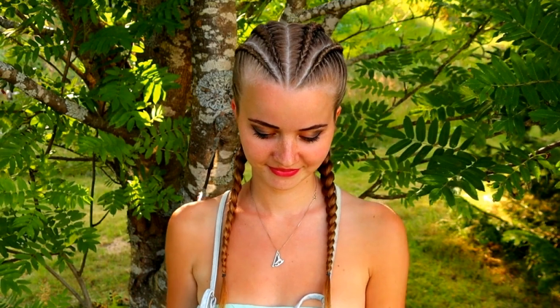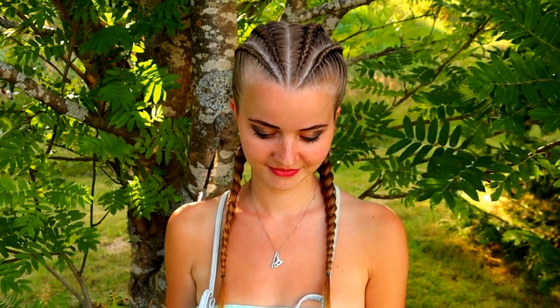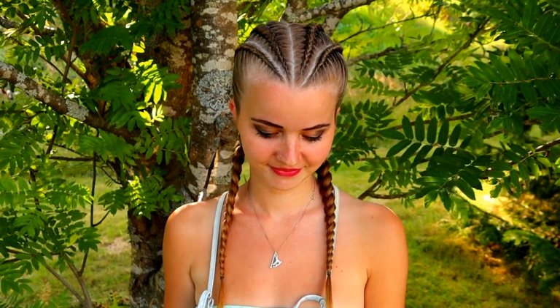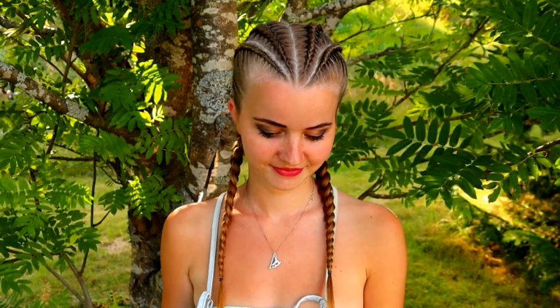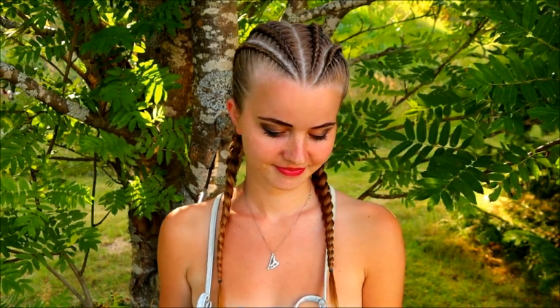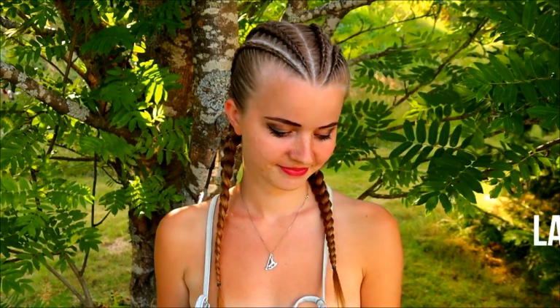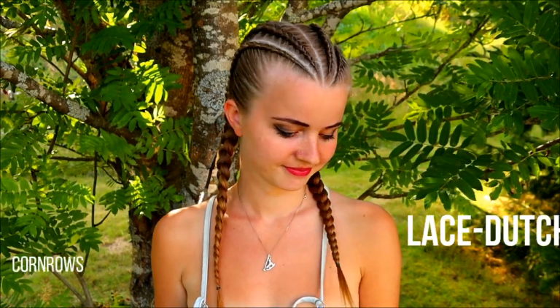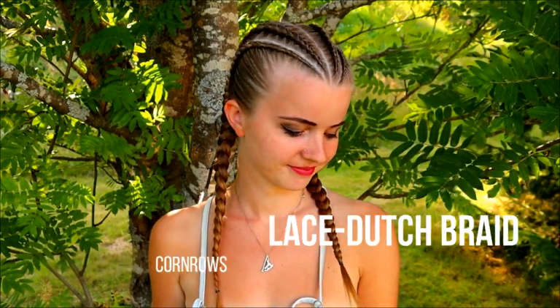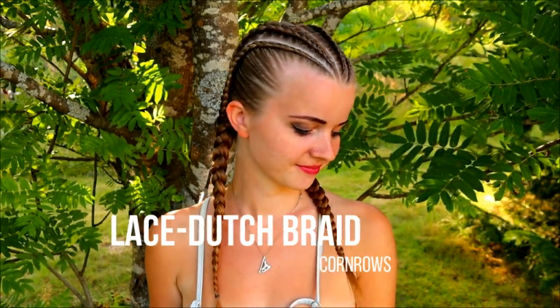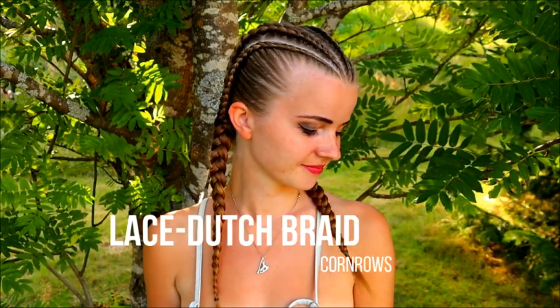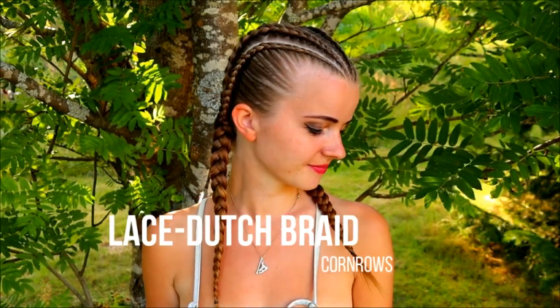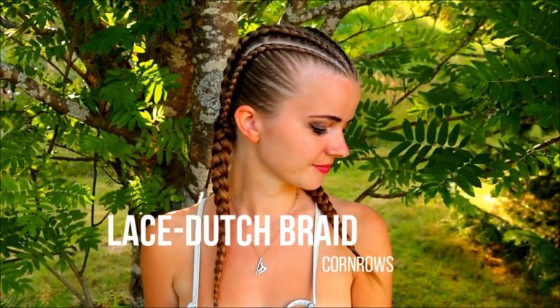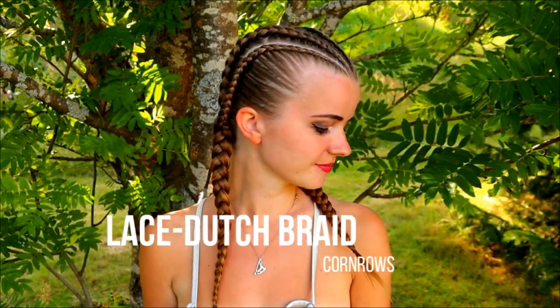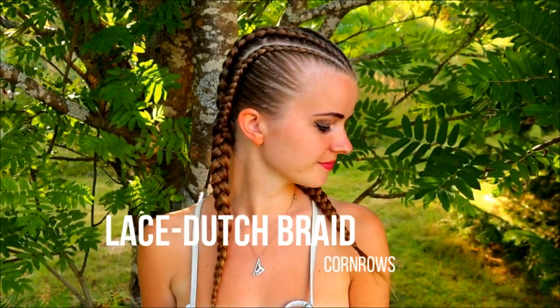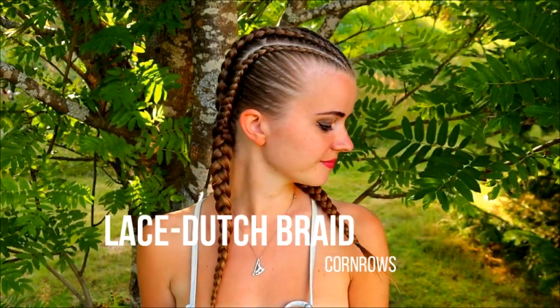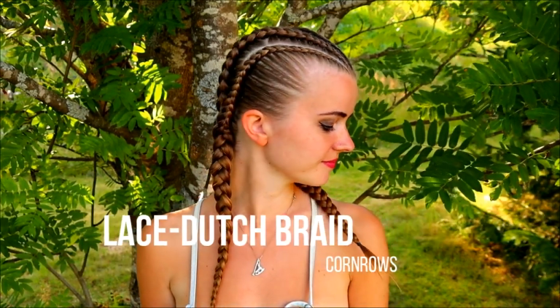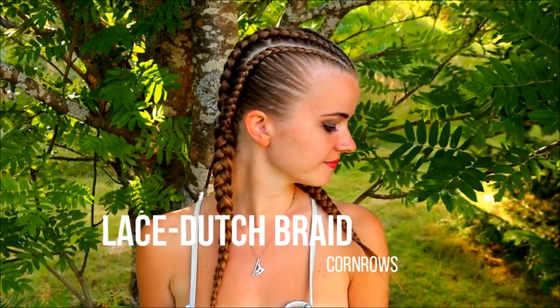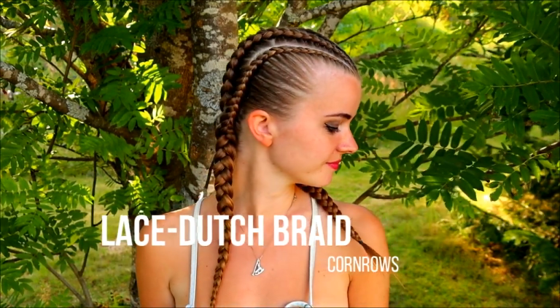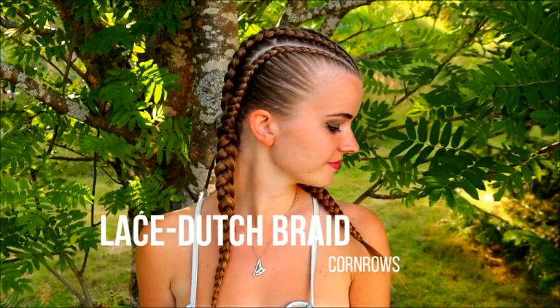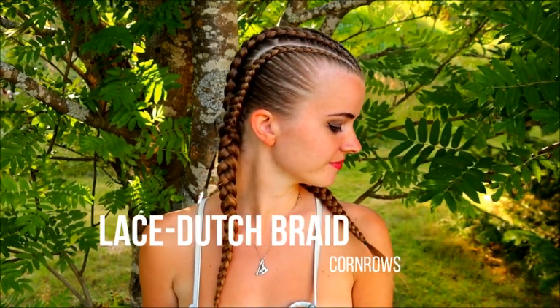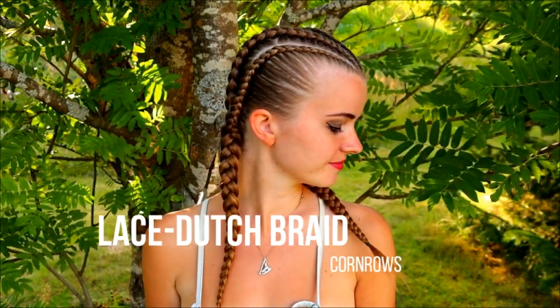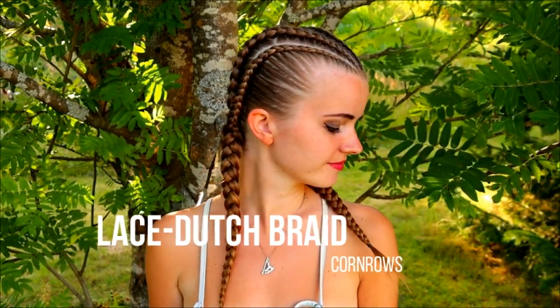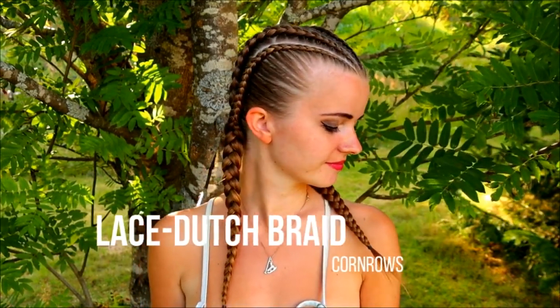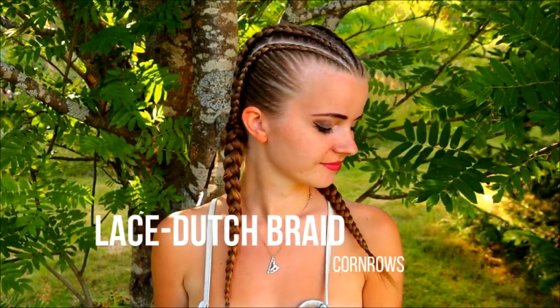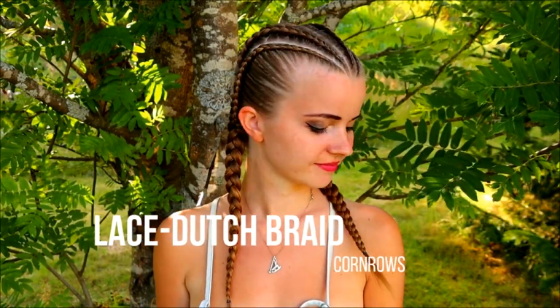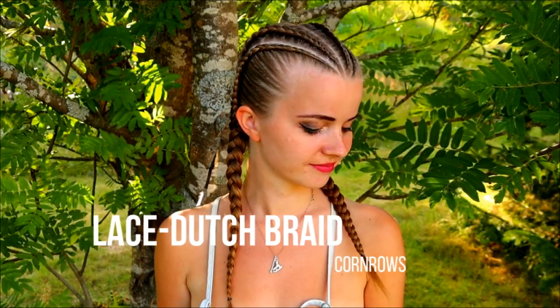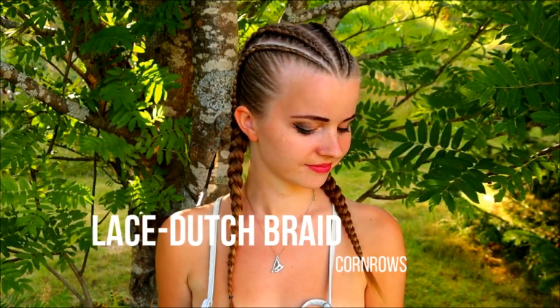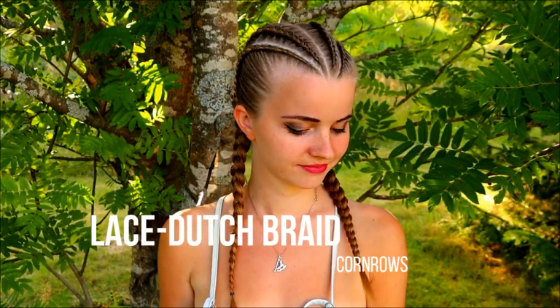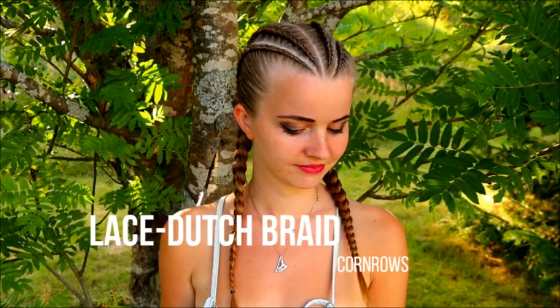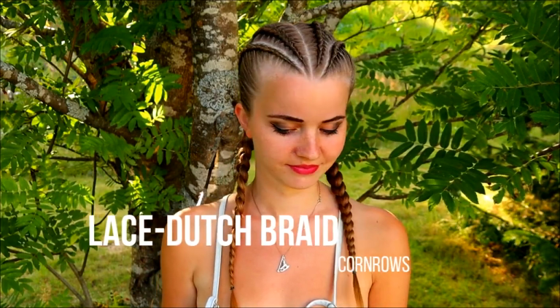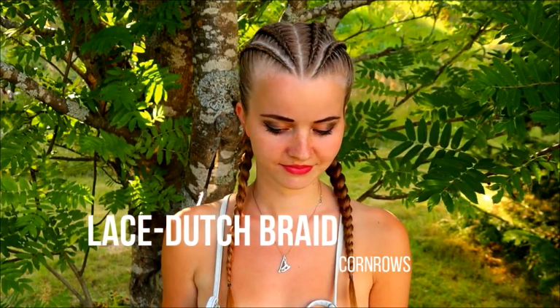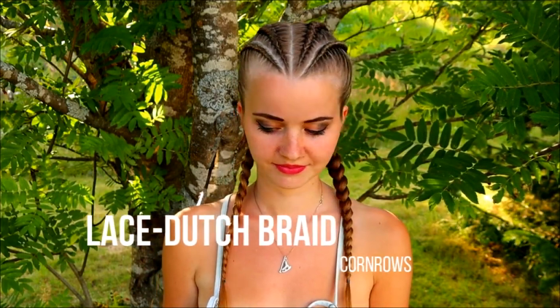Hi guys! In this video I will show you how to create these lace dot sprayed cornrows.